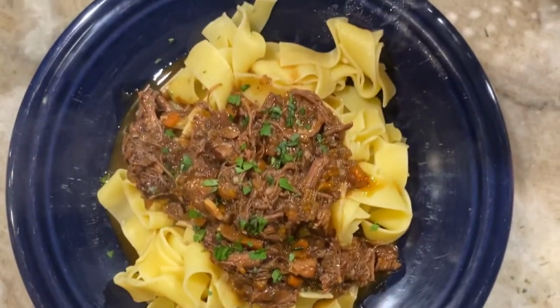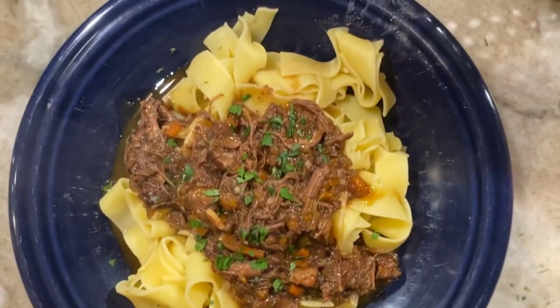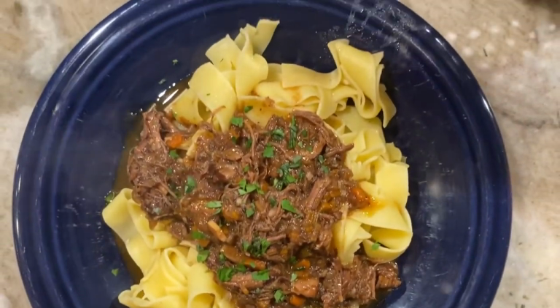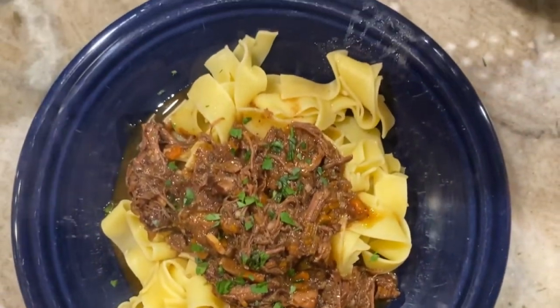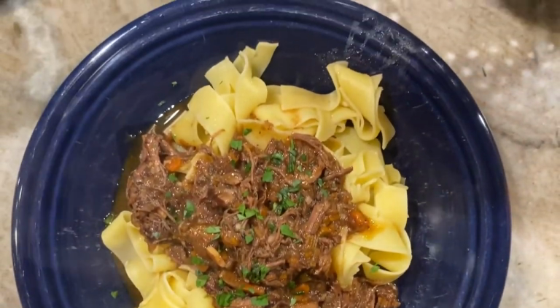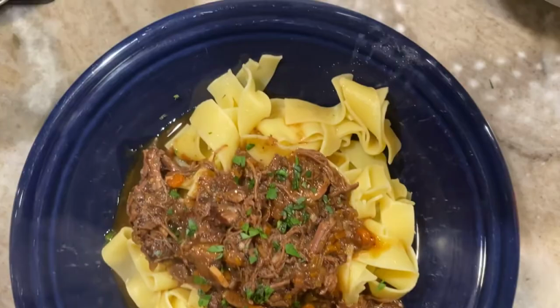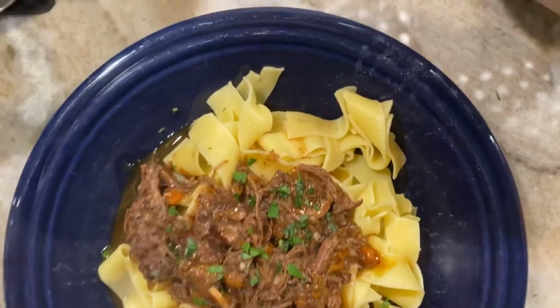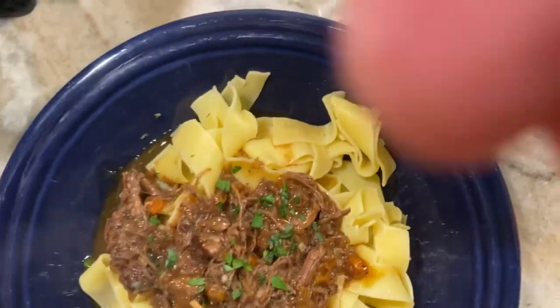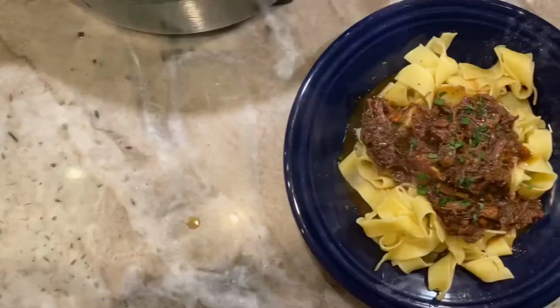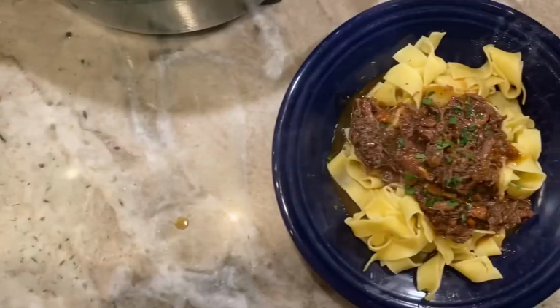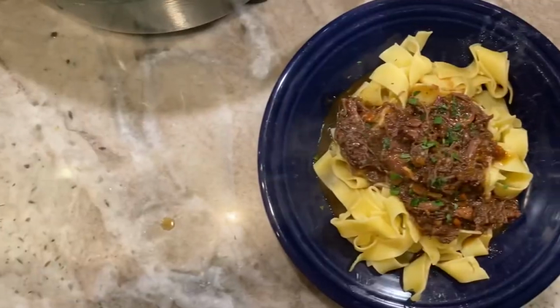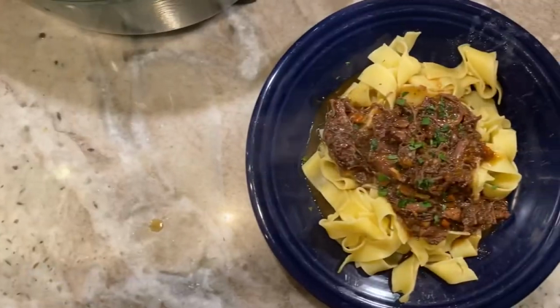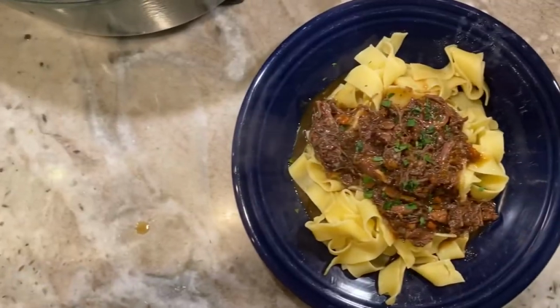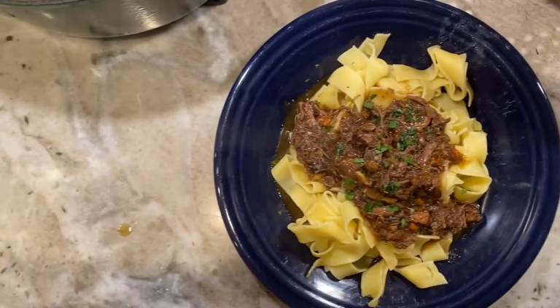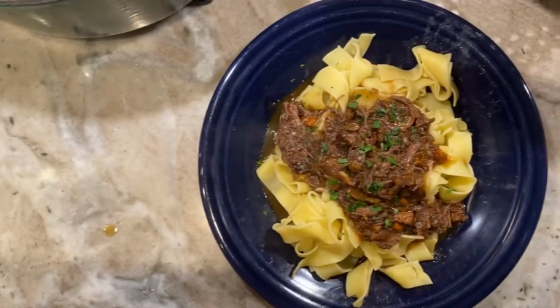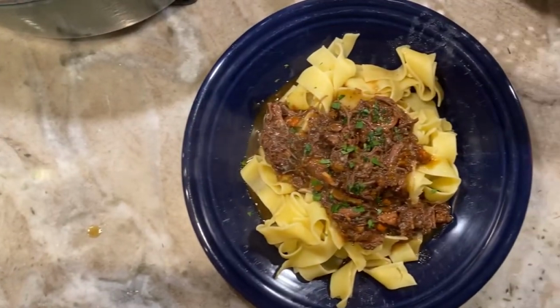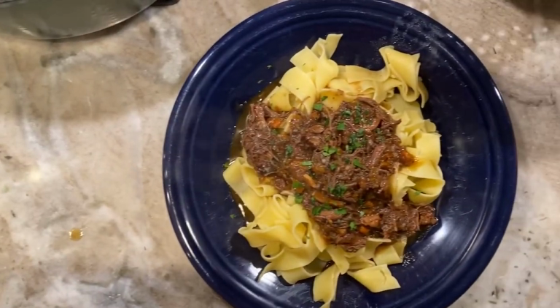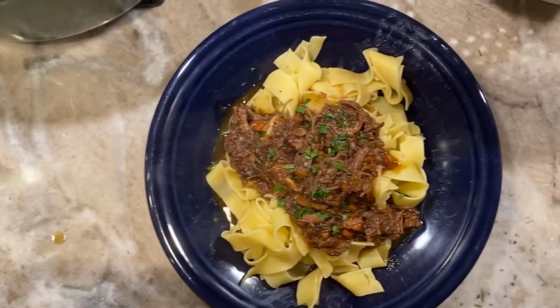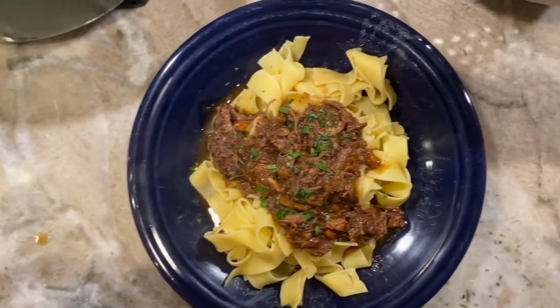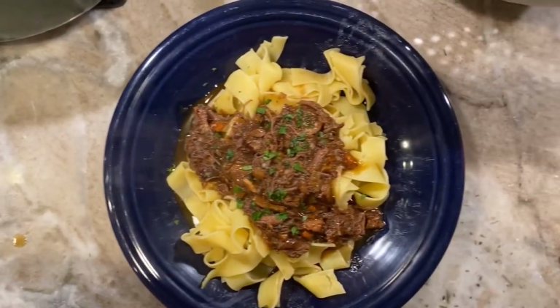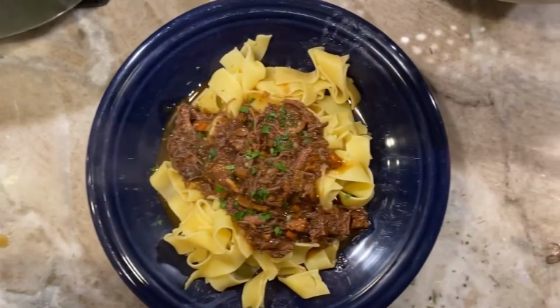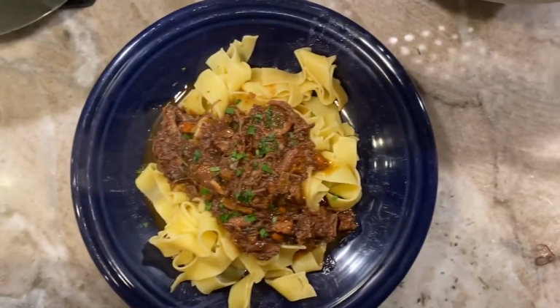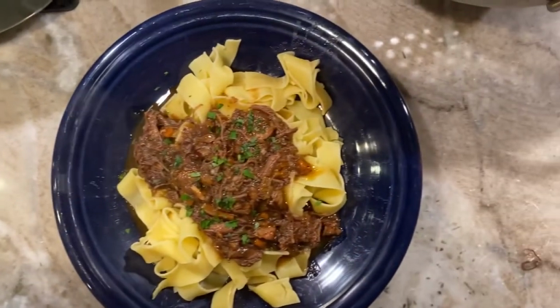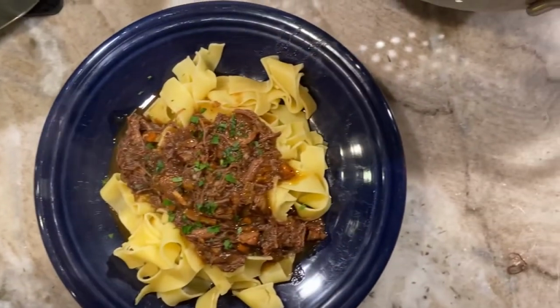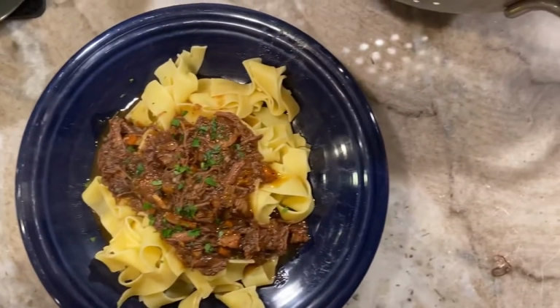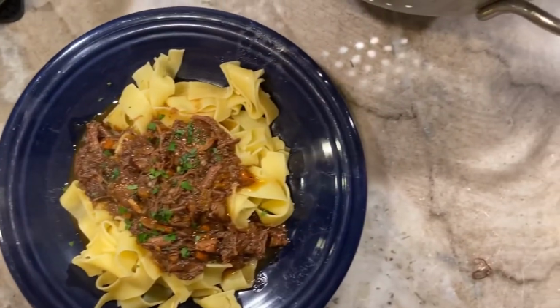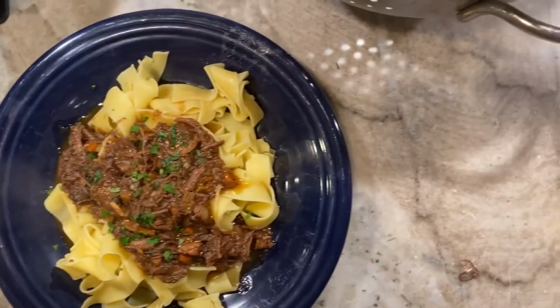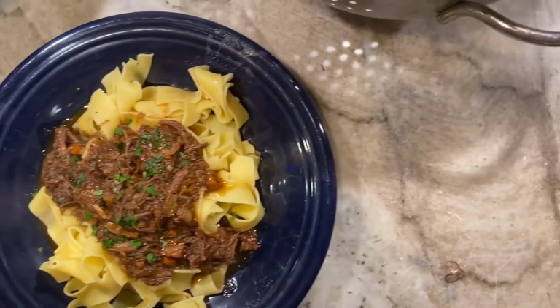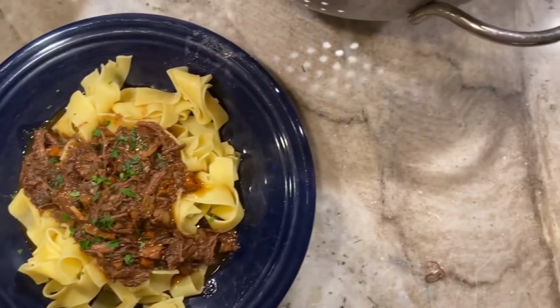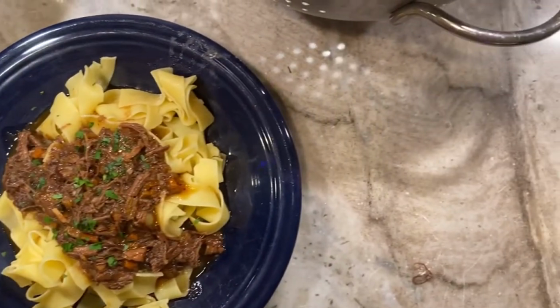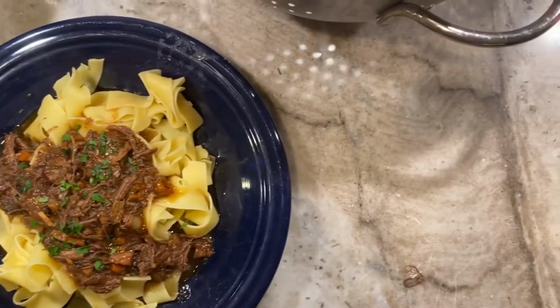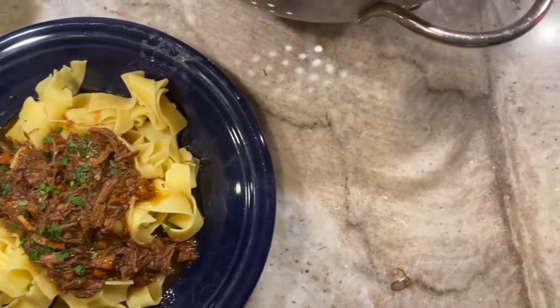This is a fun and delicious recipe to let simmer all day. Make sure you give yourself plenty of time and enjoy.